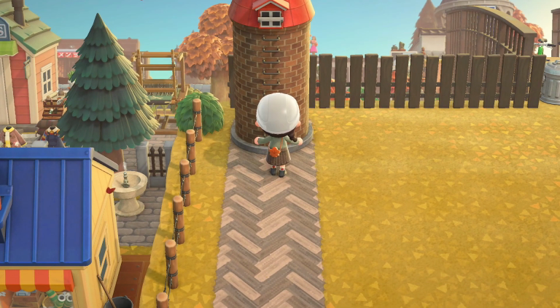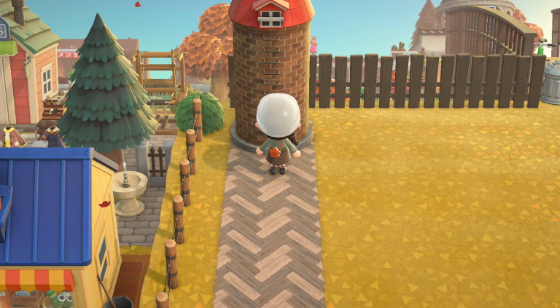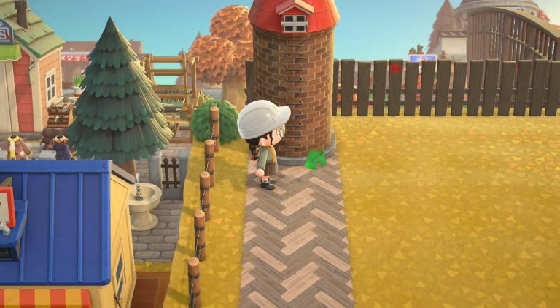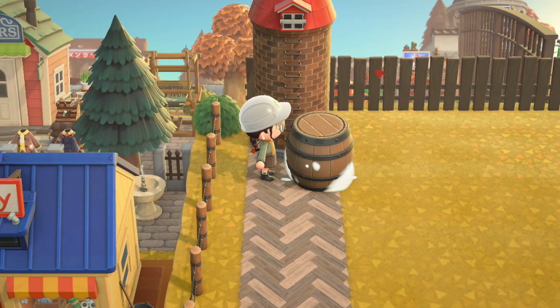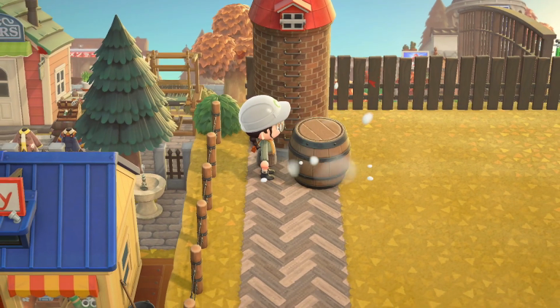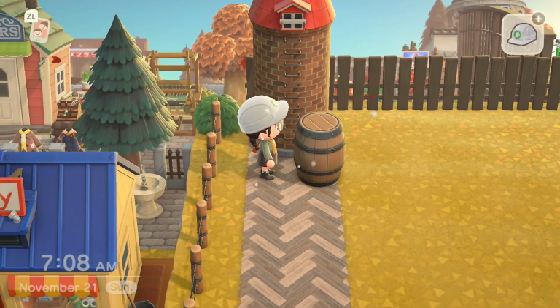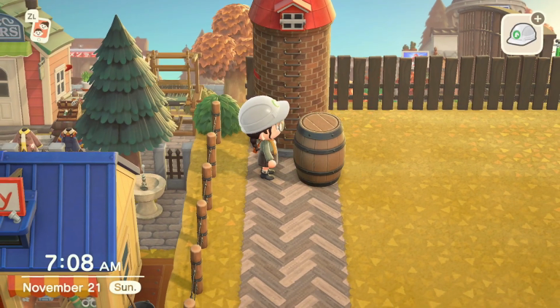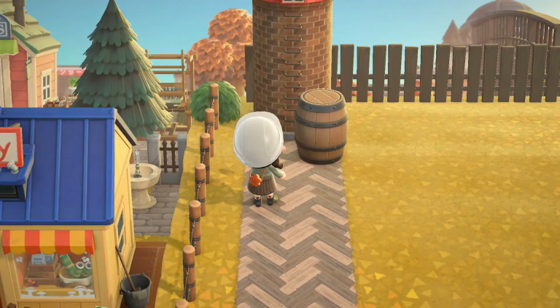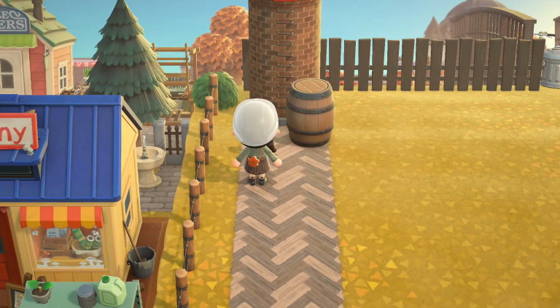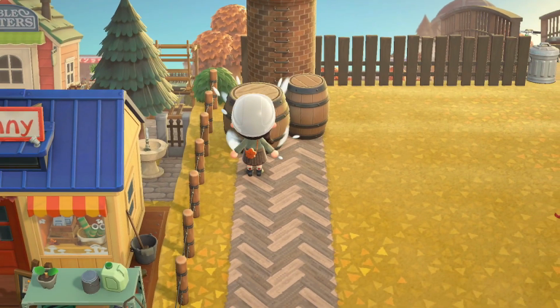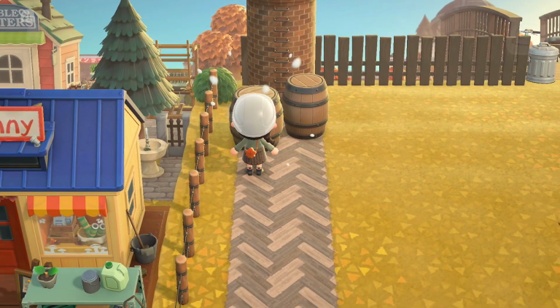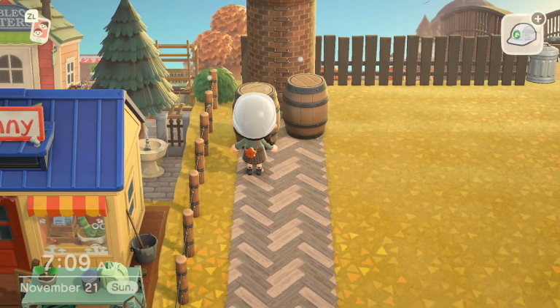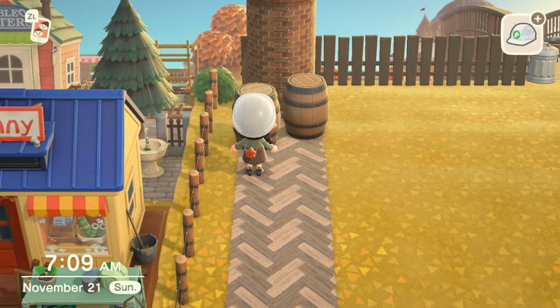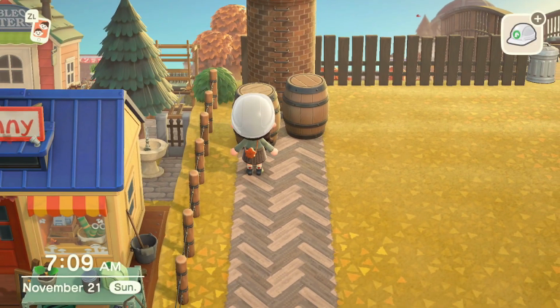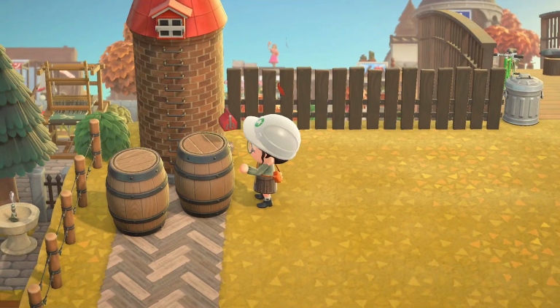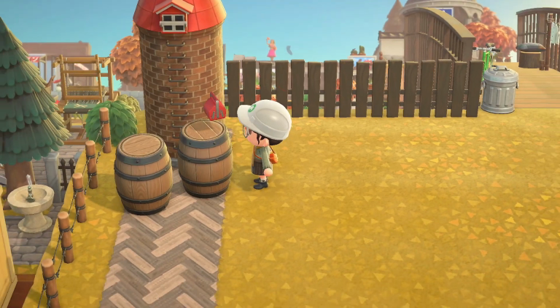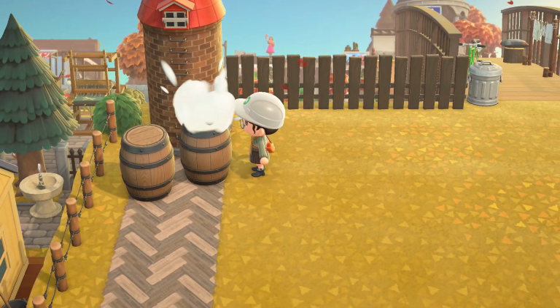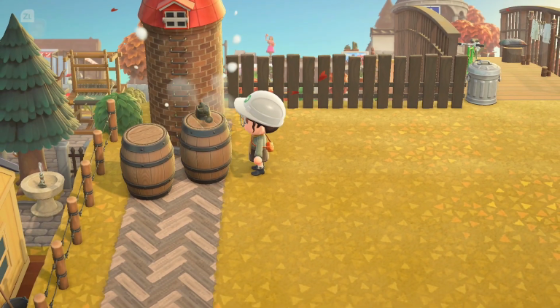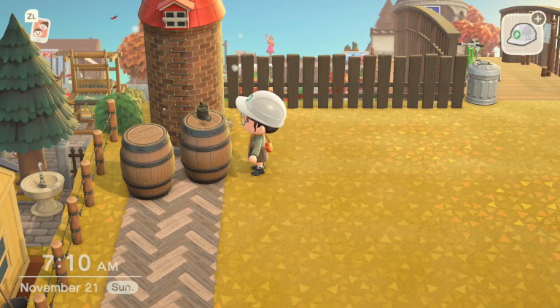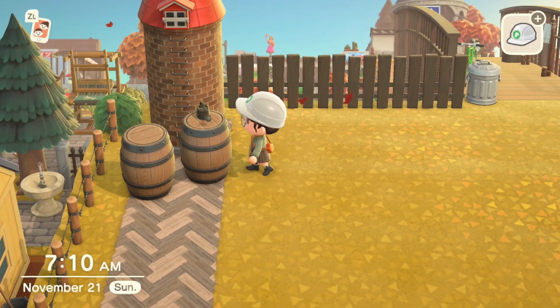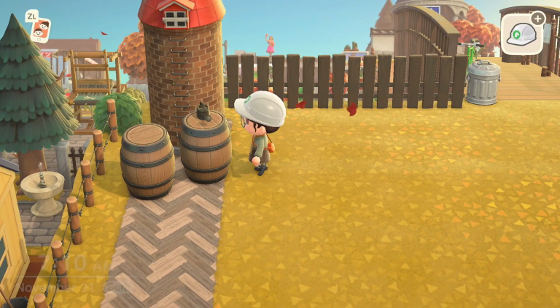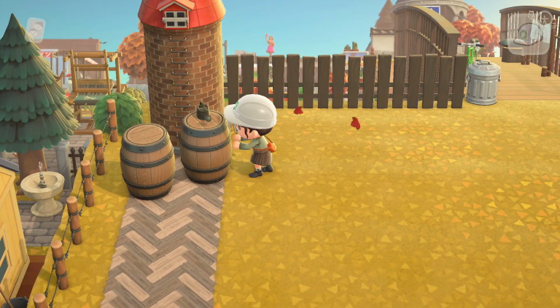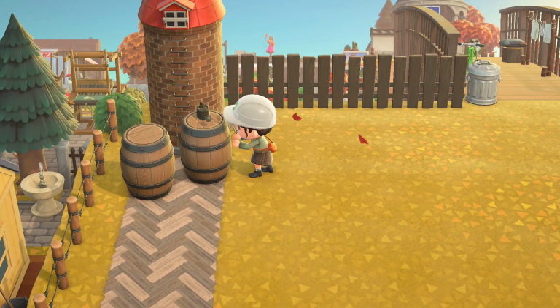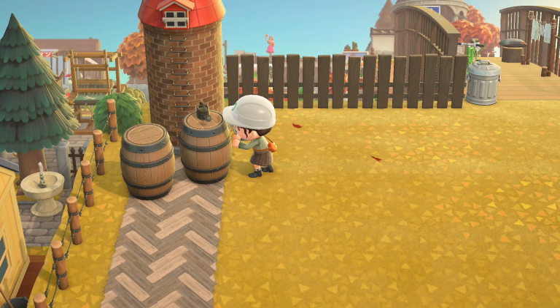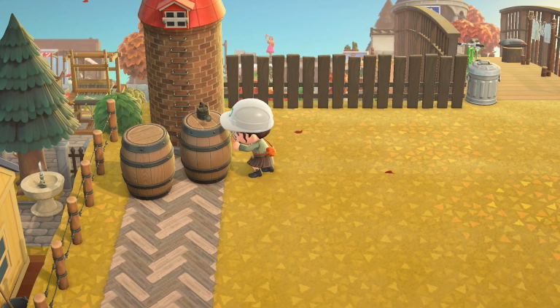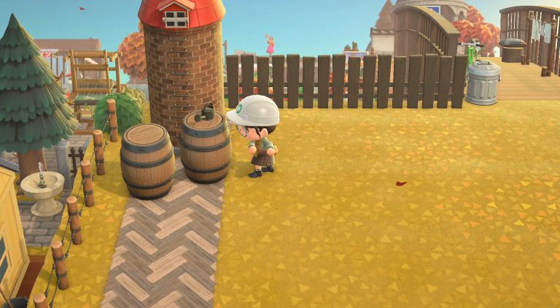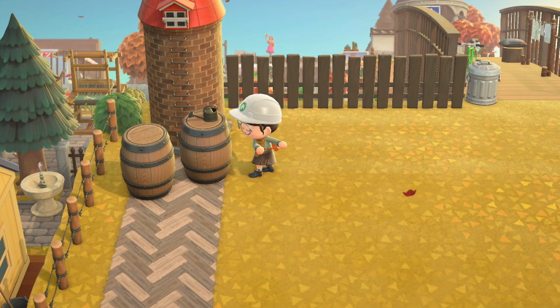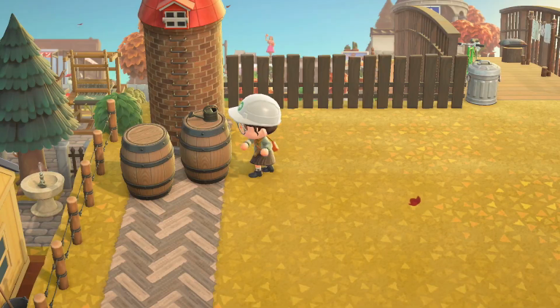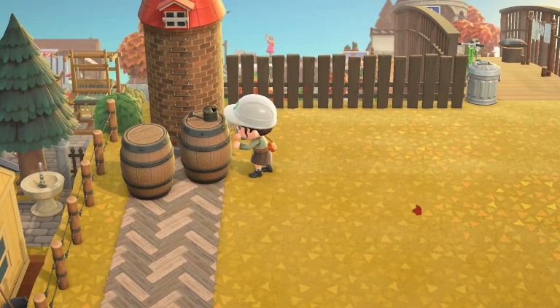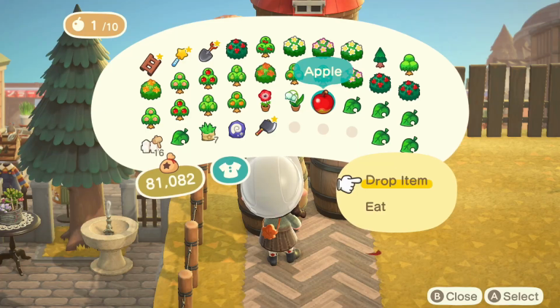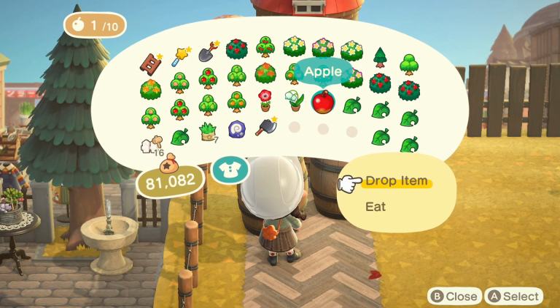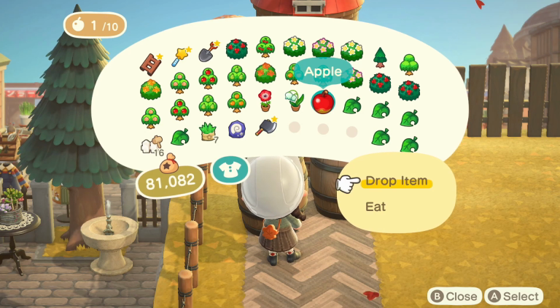For the equipment and tools in the orchard, I used a silo, barrels, a watering can, an axe, dropped fruit, and a well, along with a few other items.